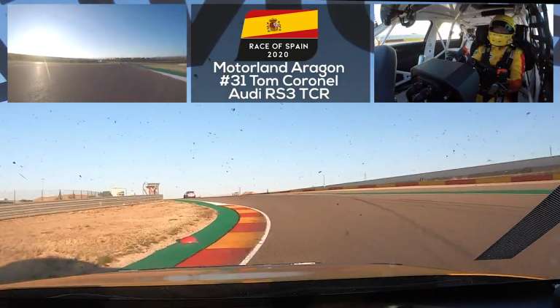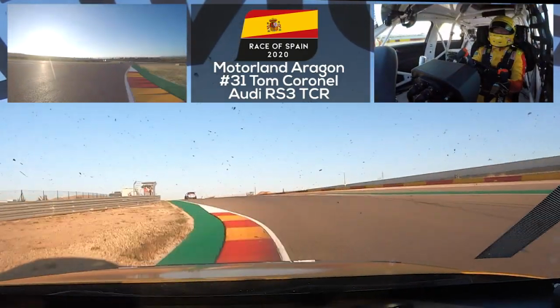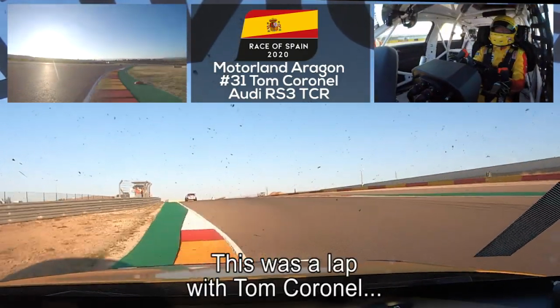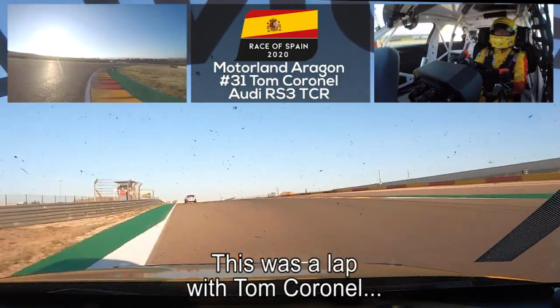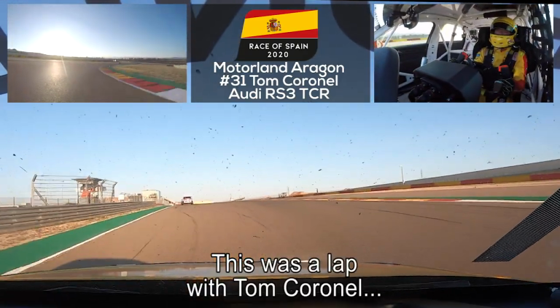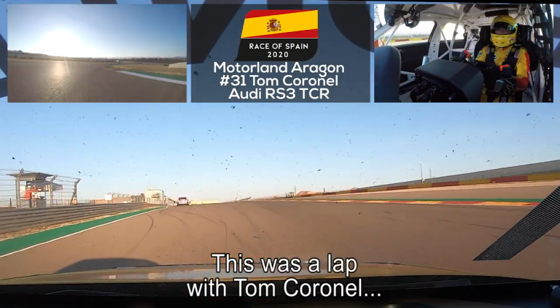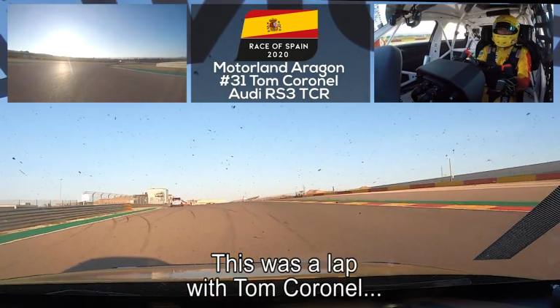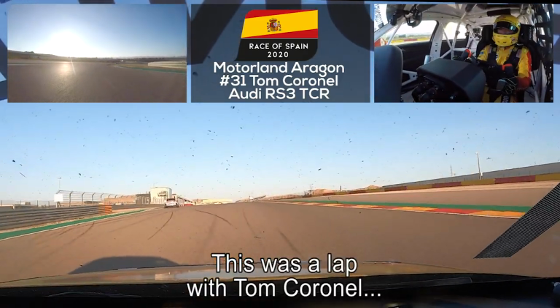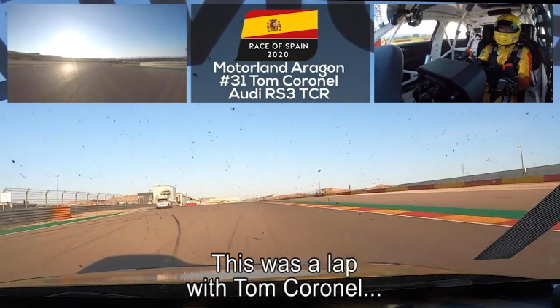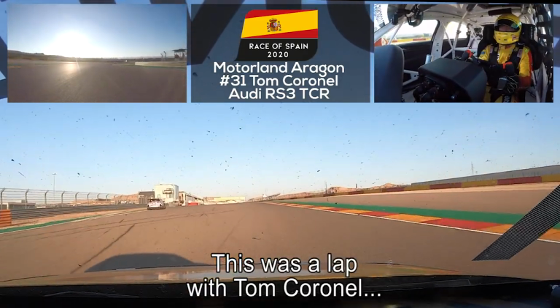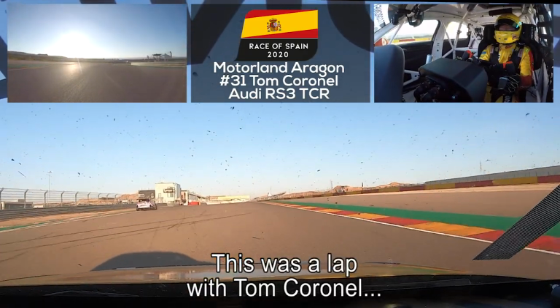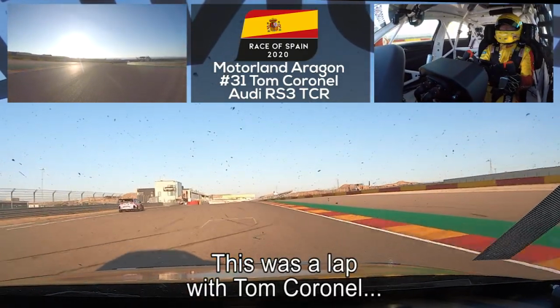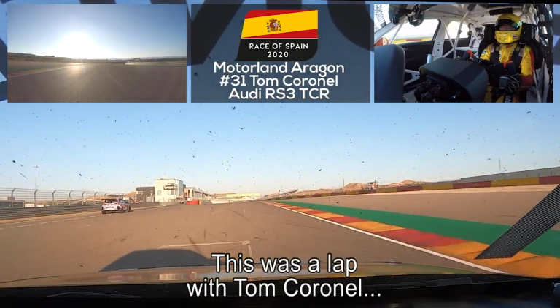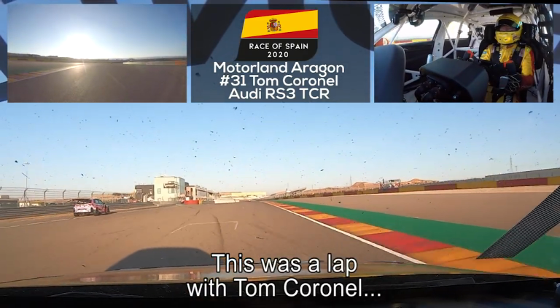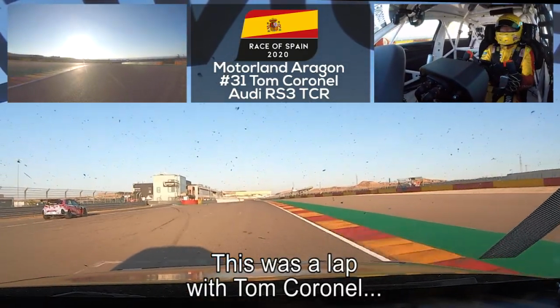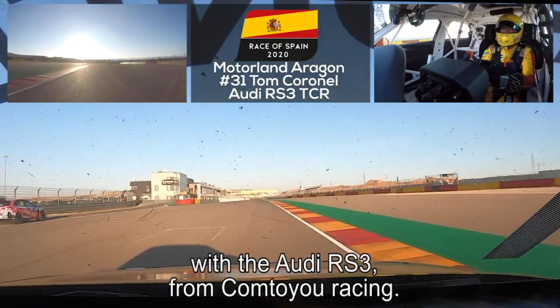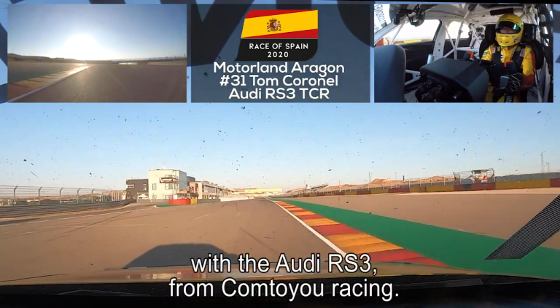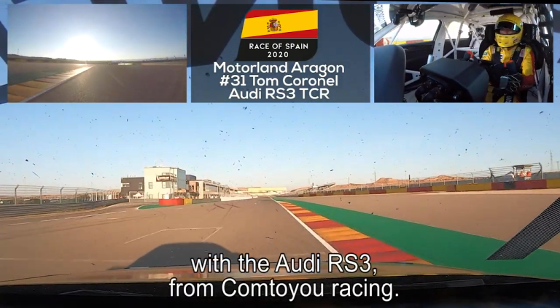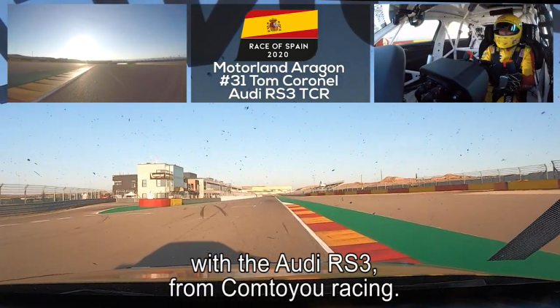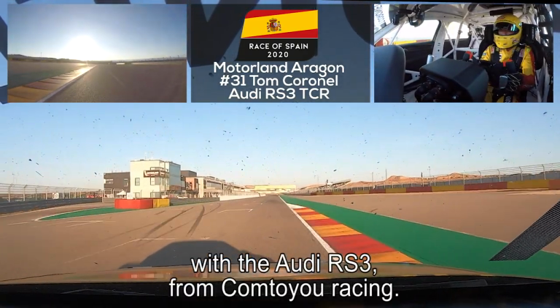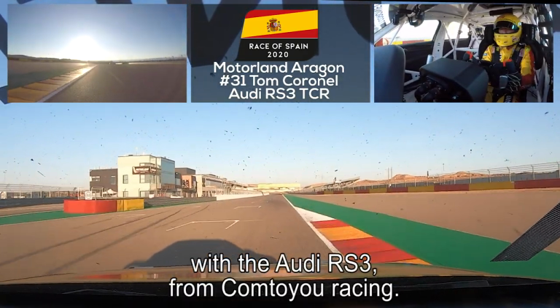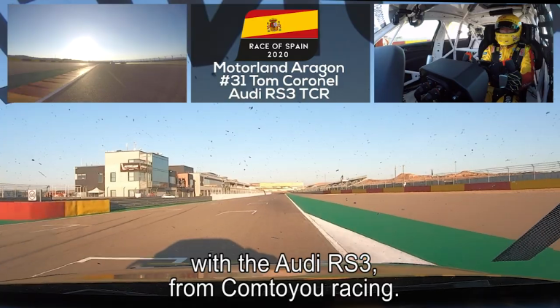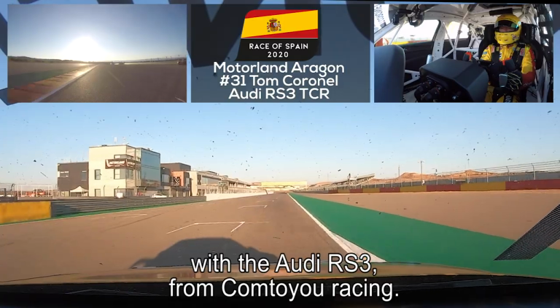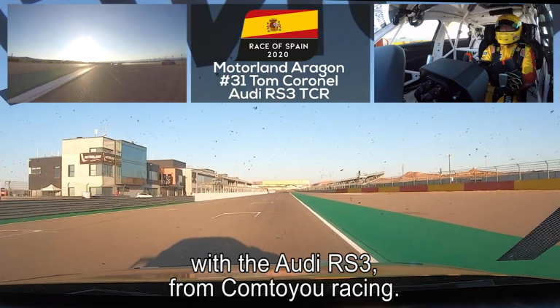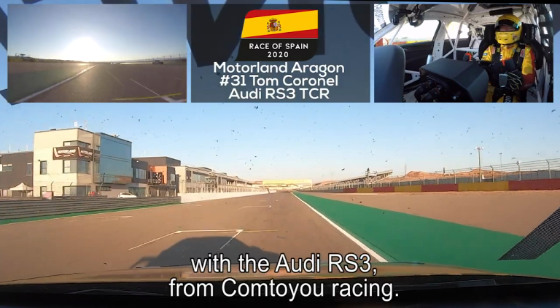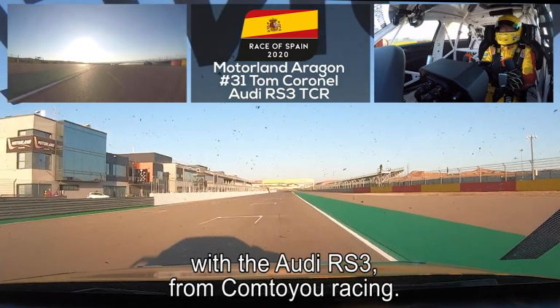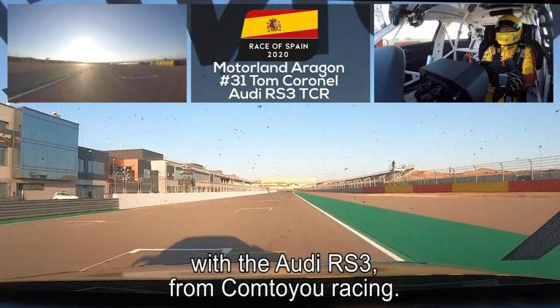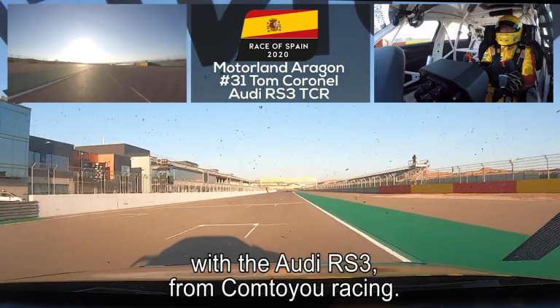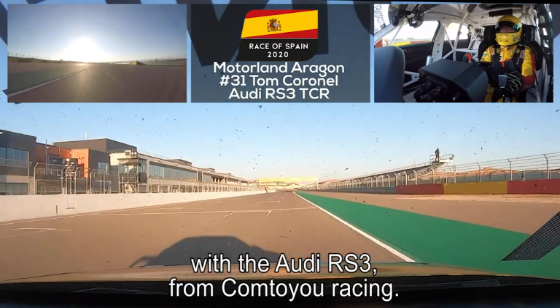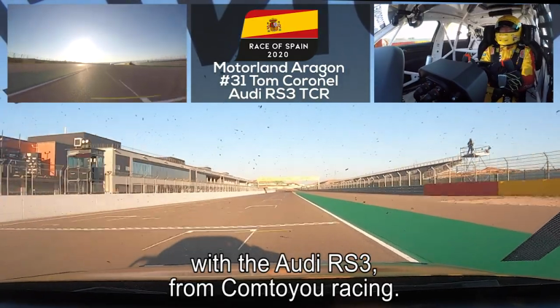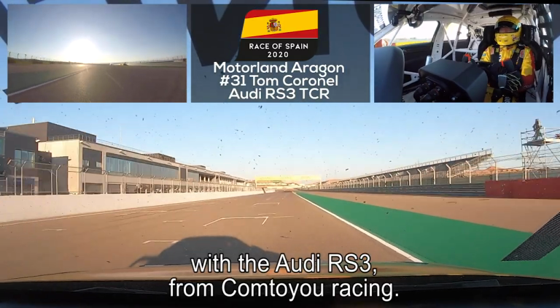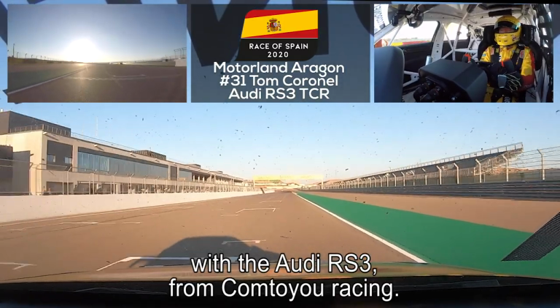And that was a lap of Tom Cornell with the Audi RS3 from Comtoyou Racing.